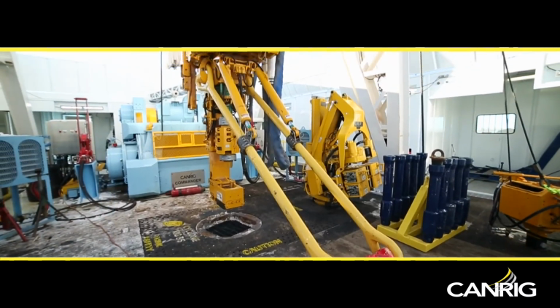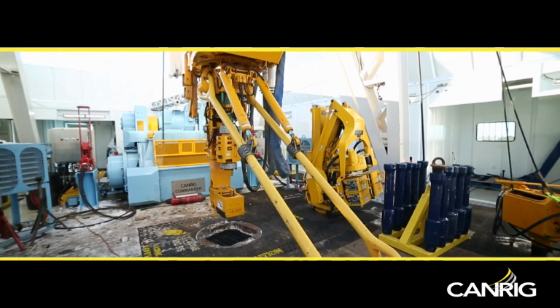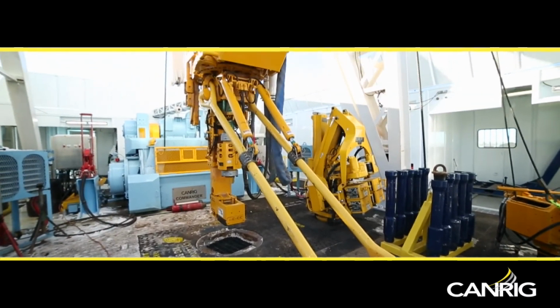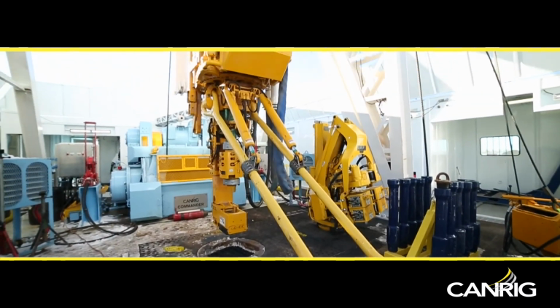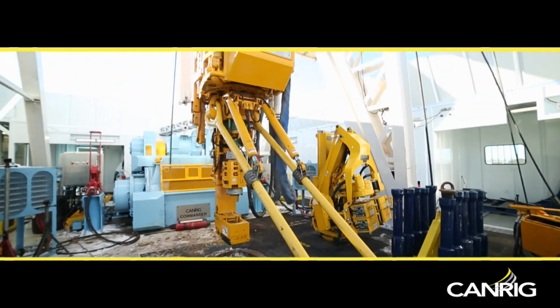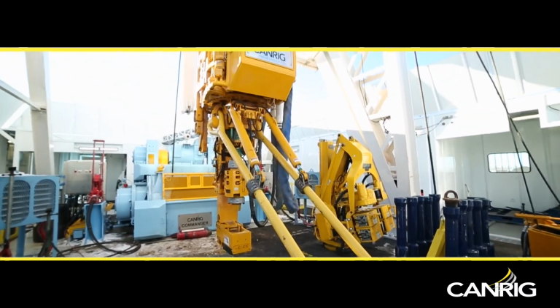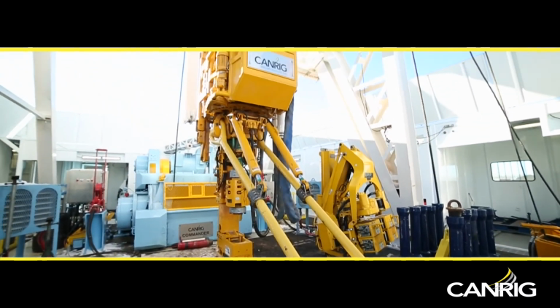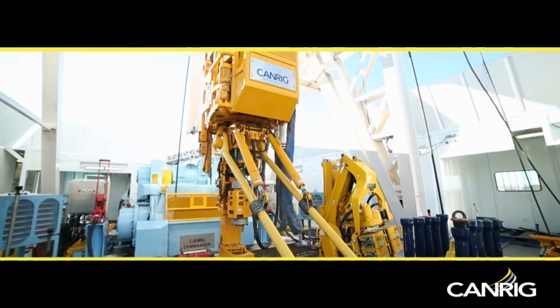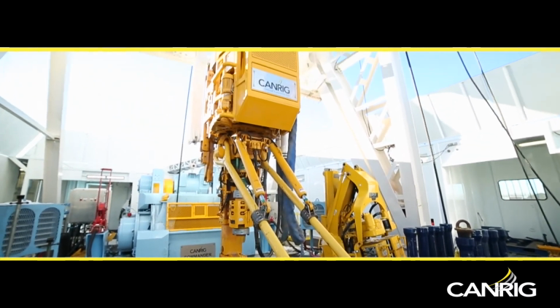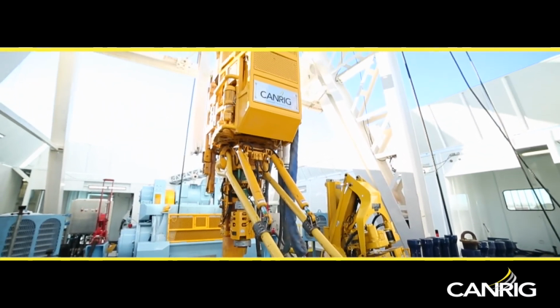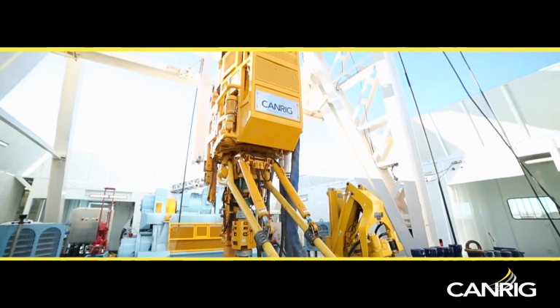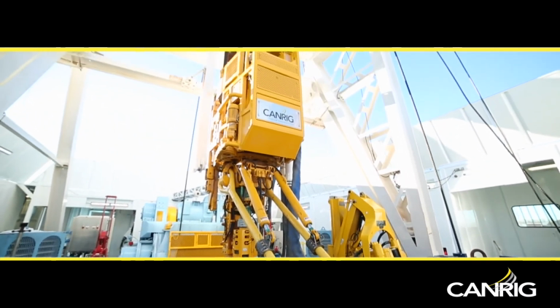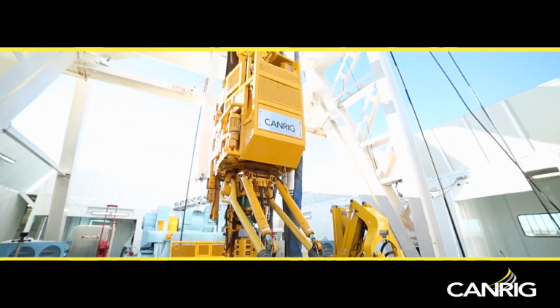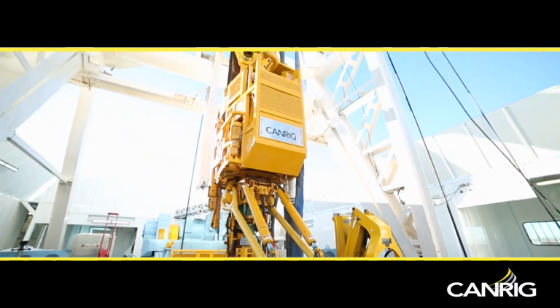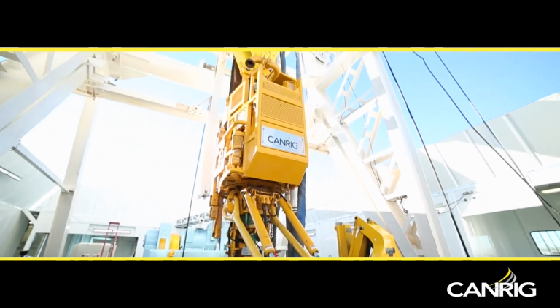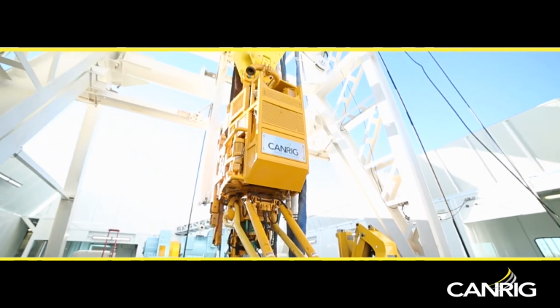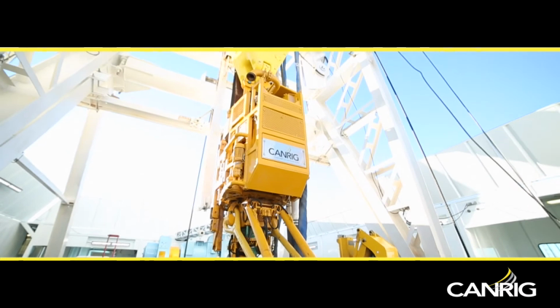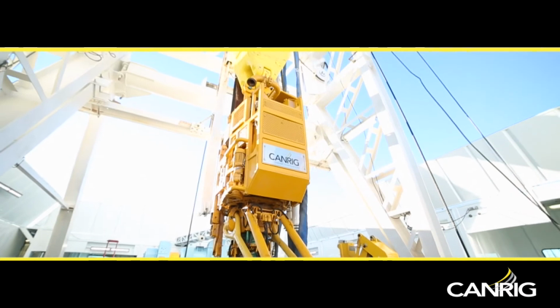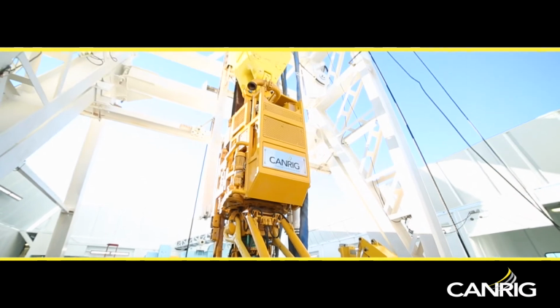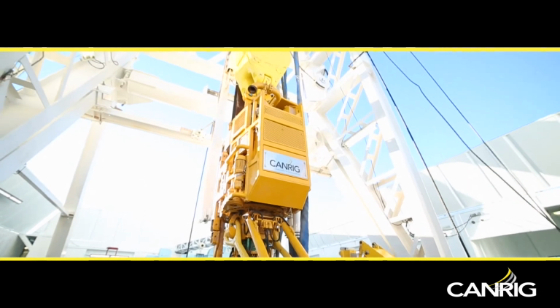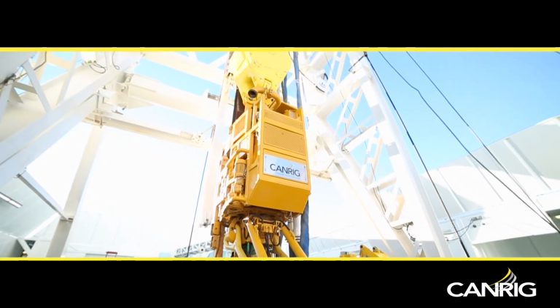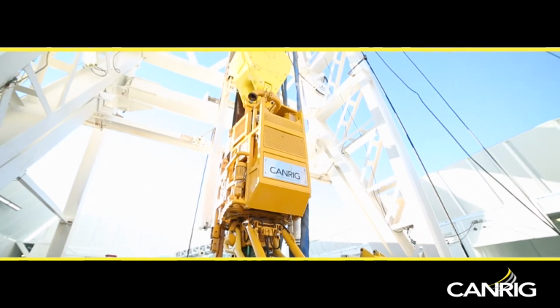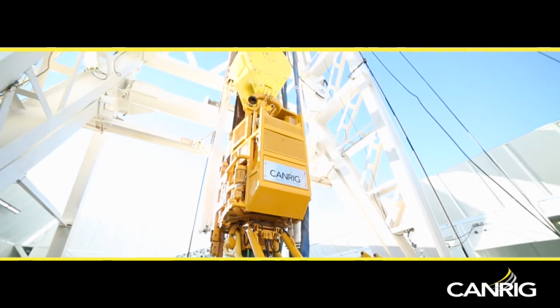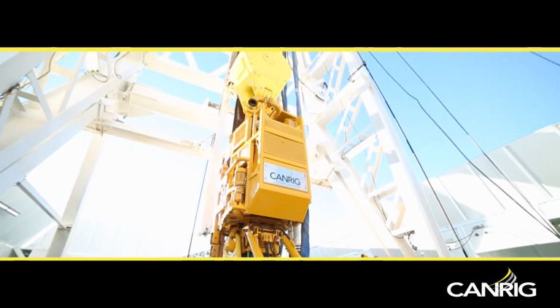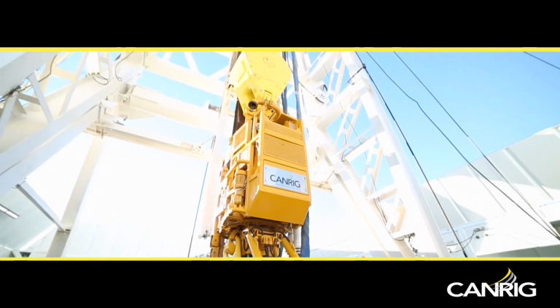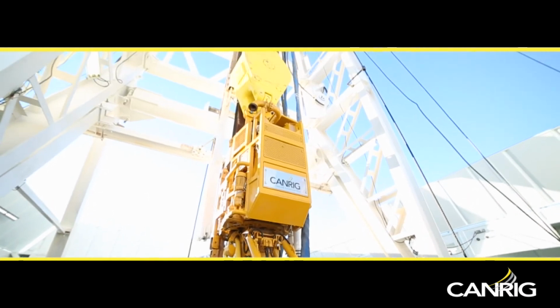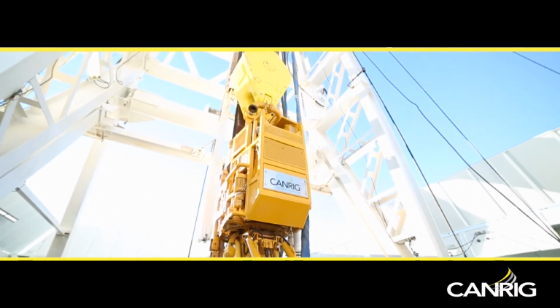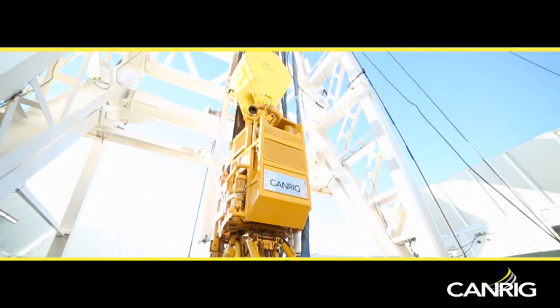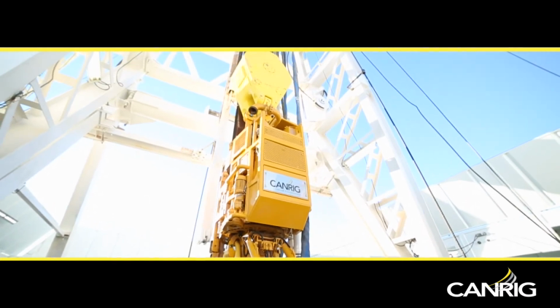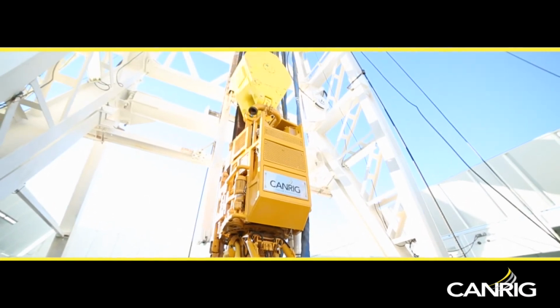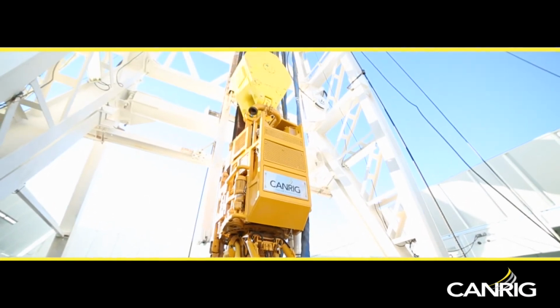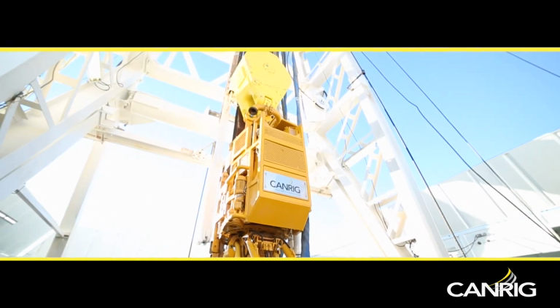Rocket — another CanRig tool designed to help our customers achieve superior results.